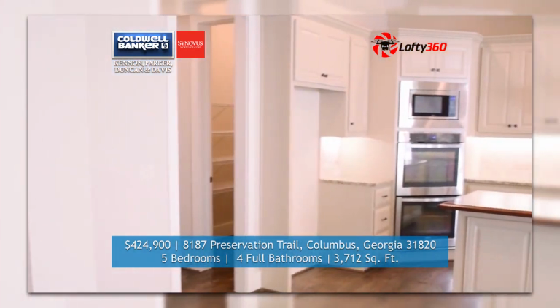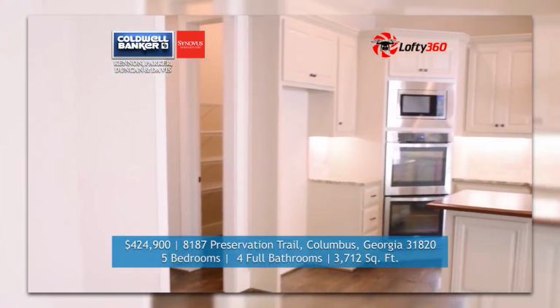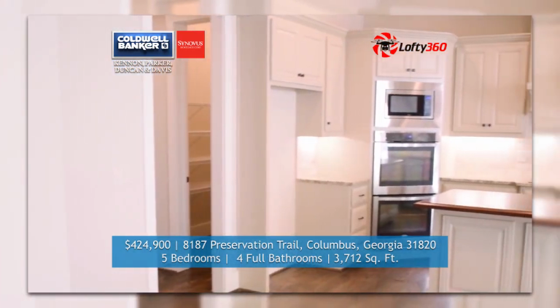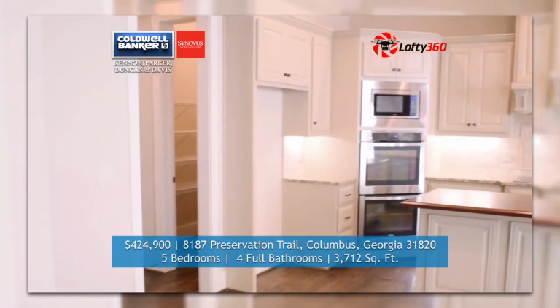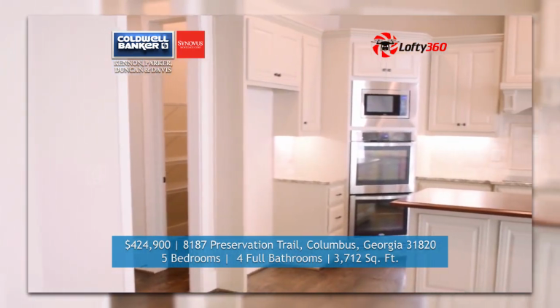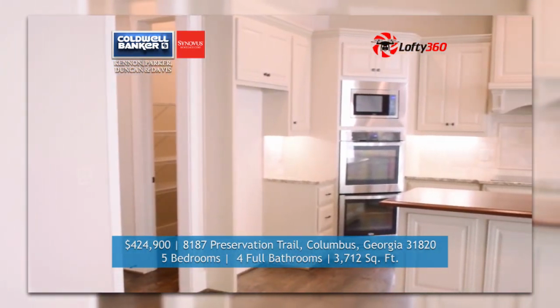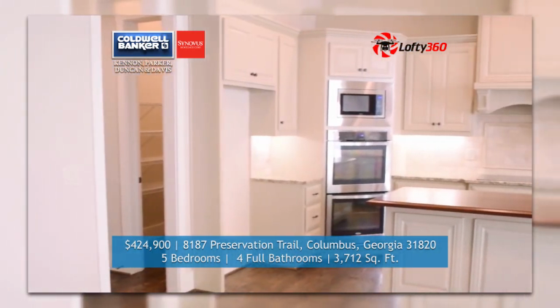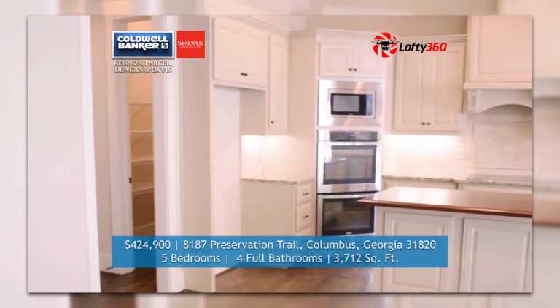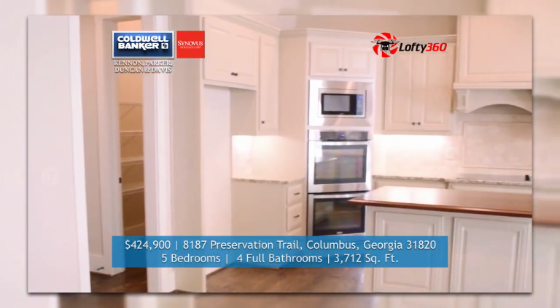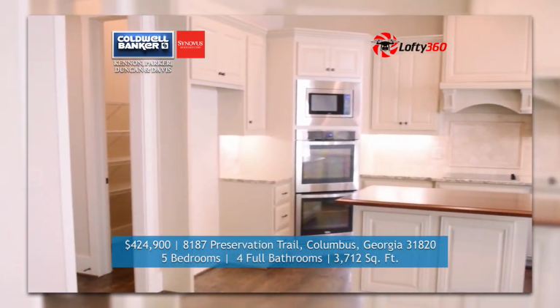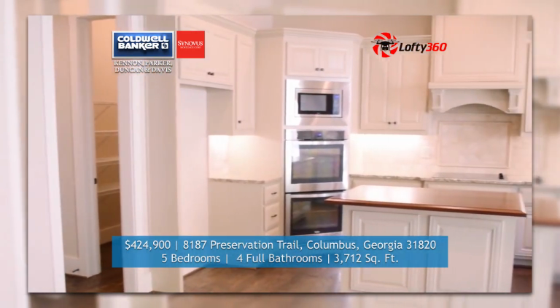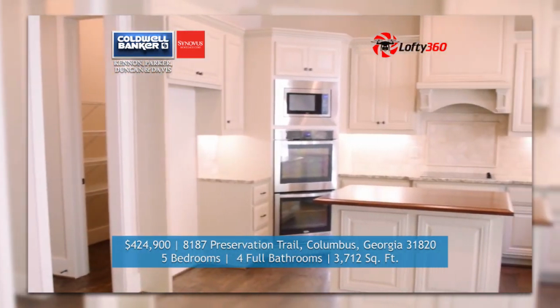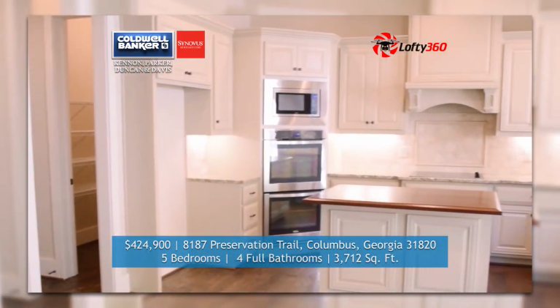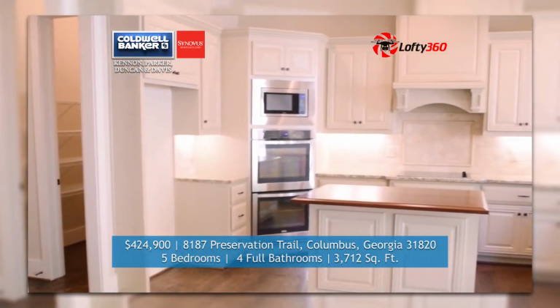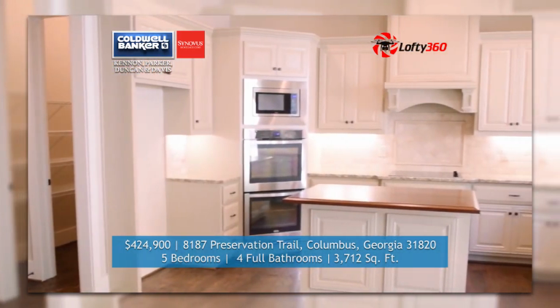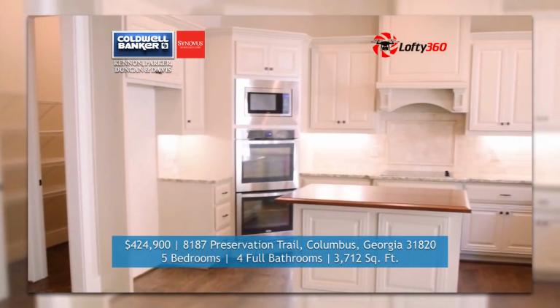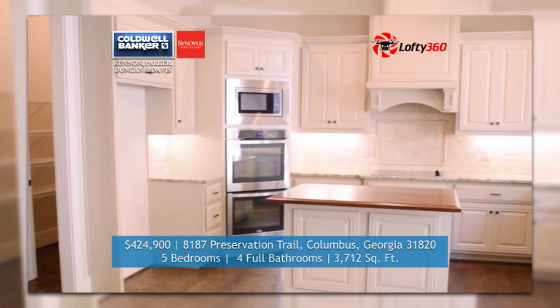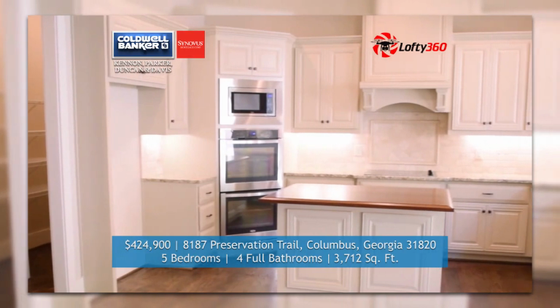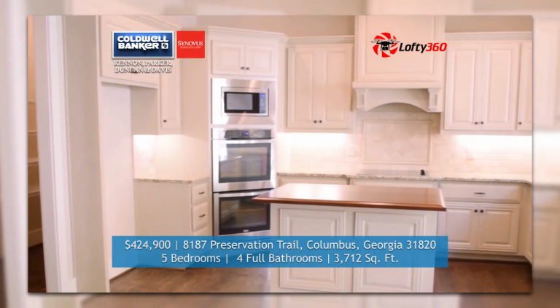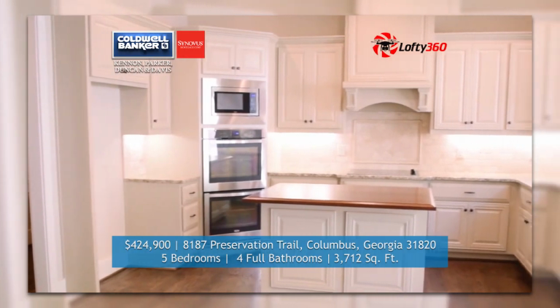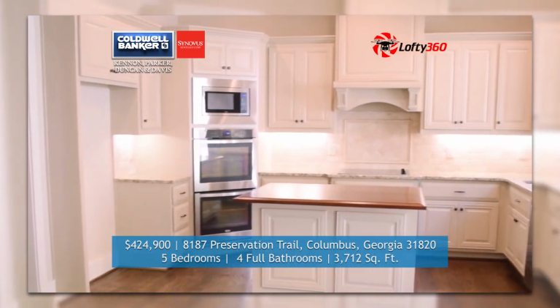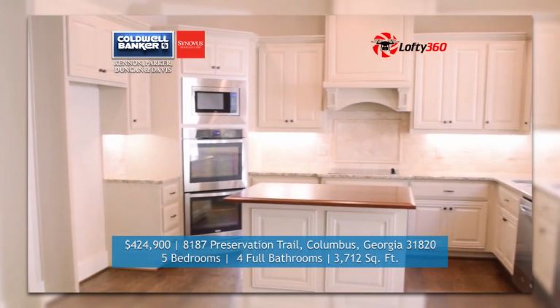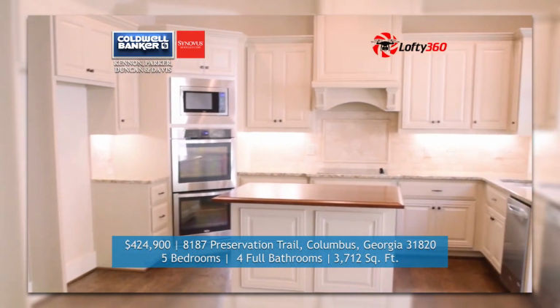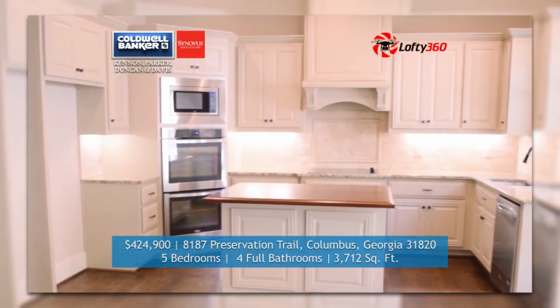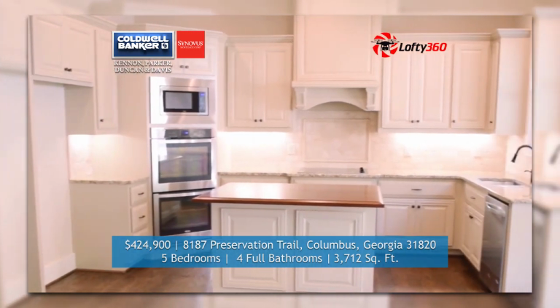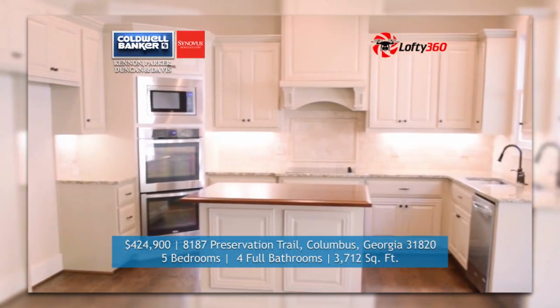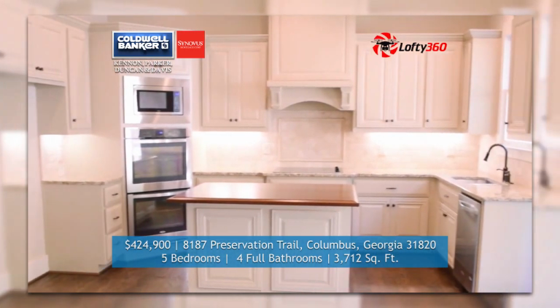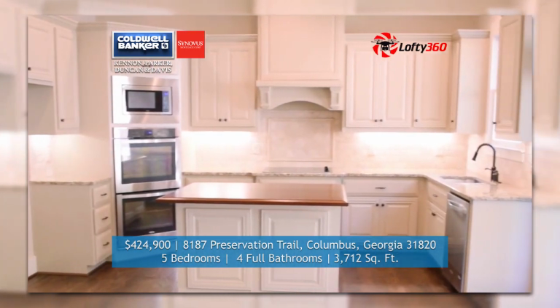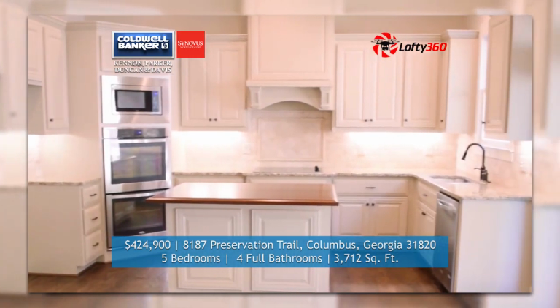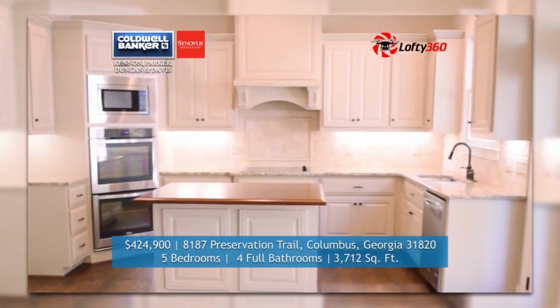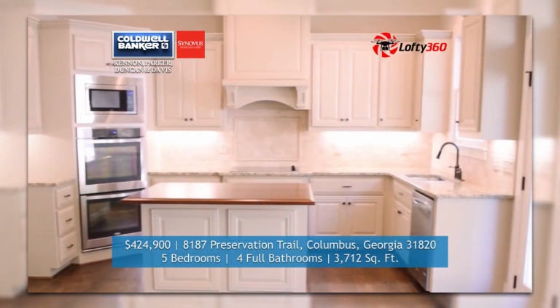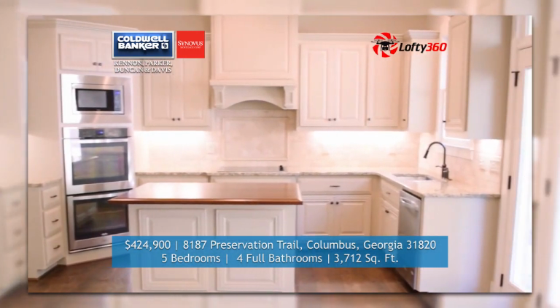Come view this gorgeous Darlington plan with 5 bedrooms, 4 bathrooms and 3 living areas.